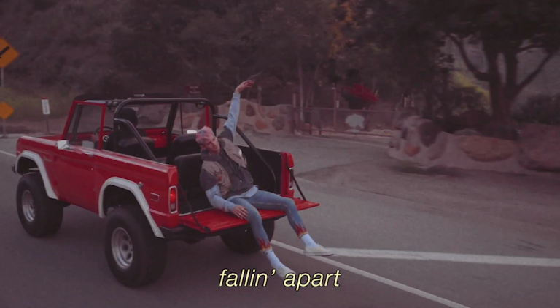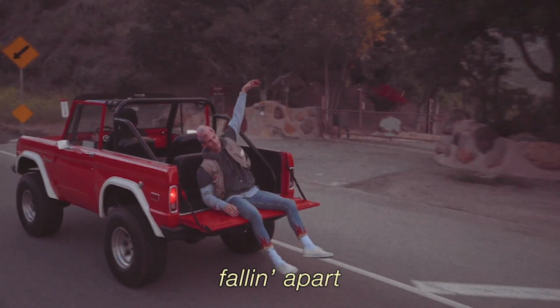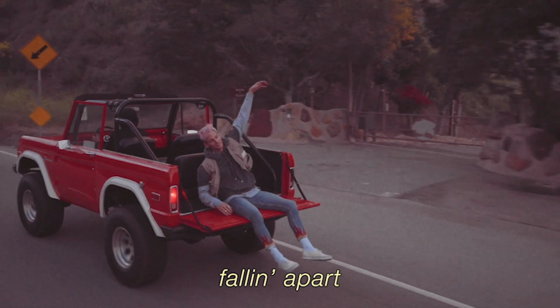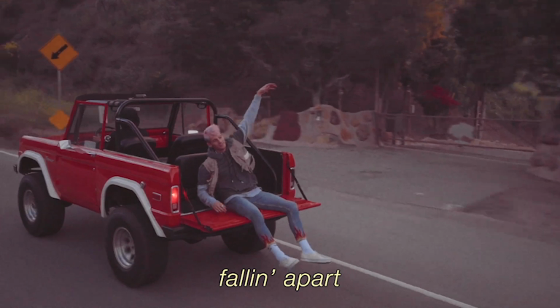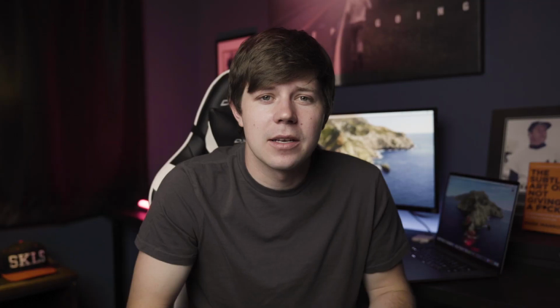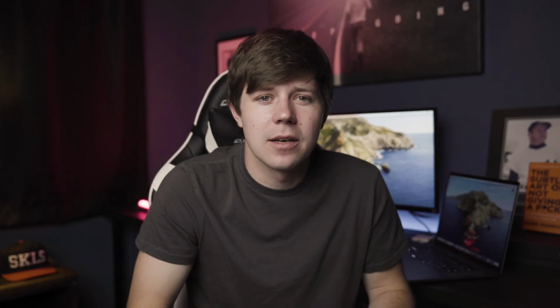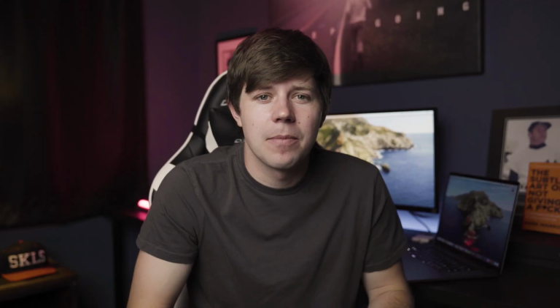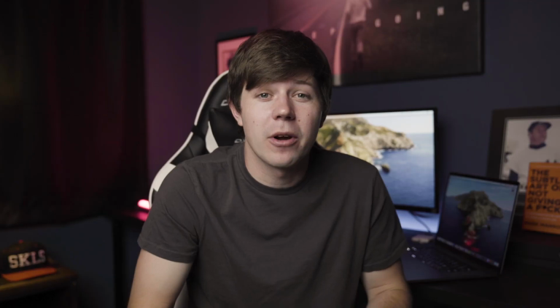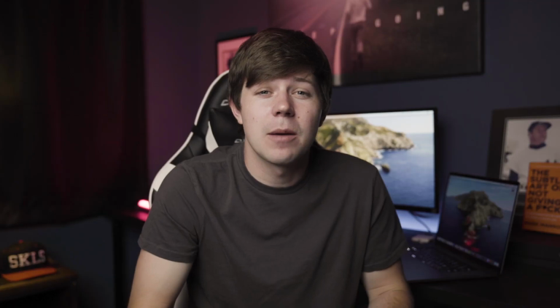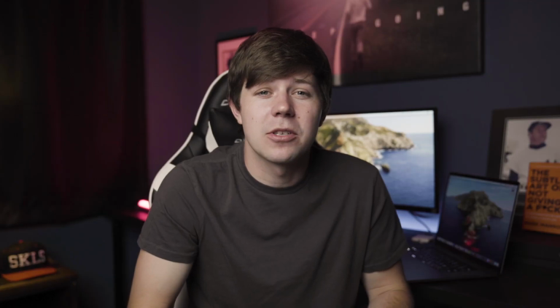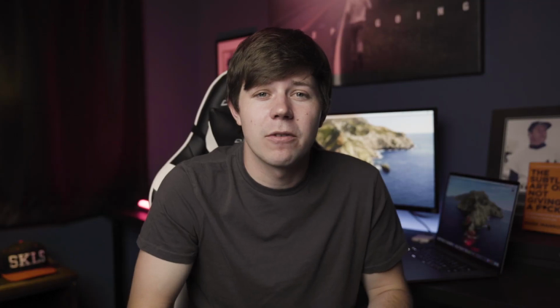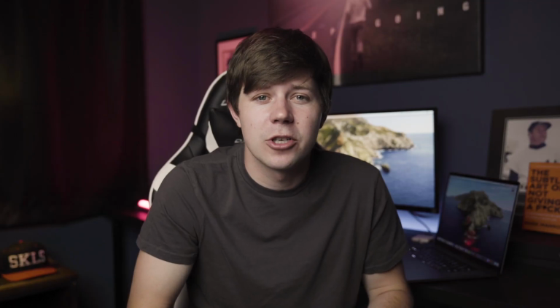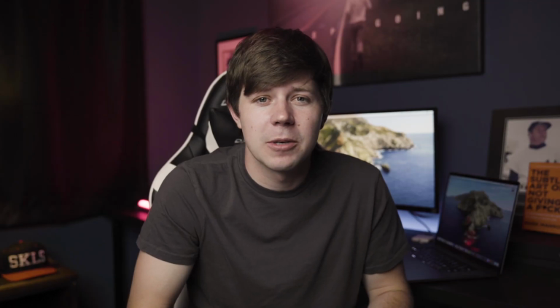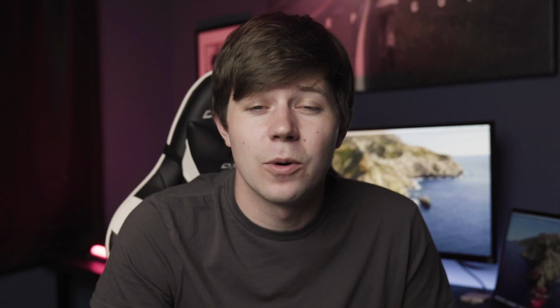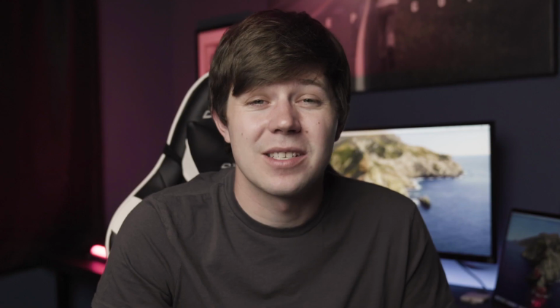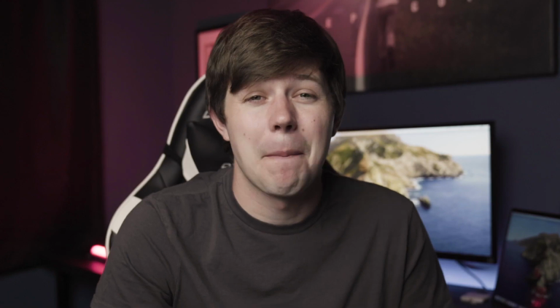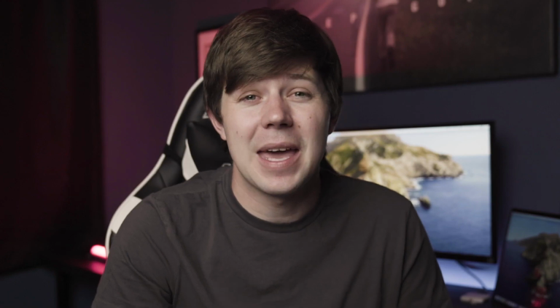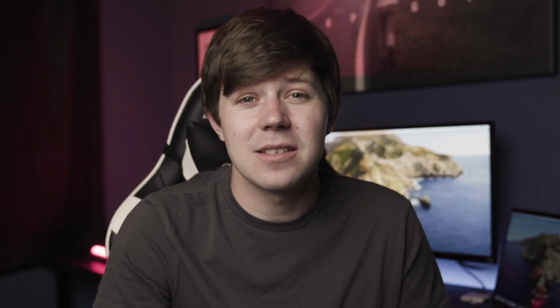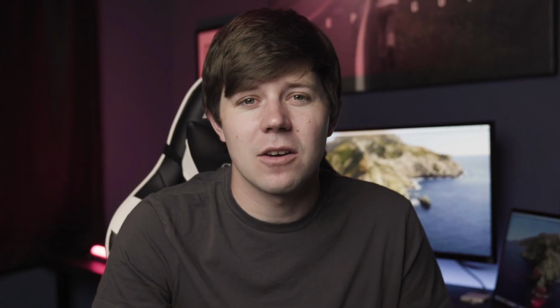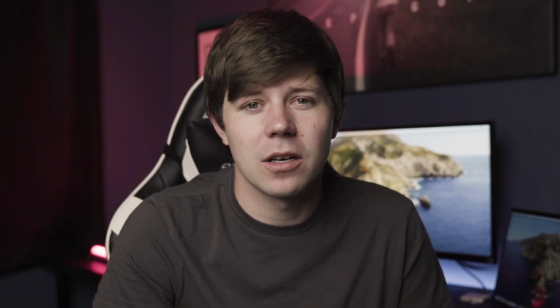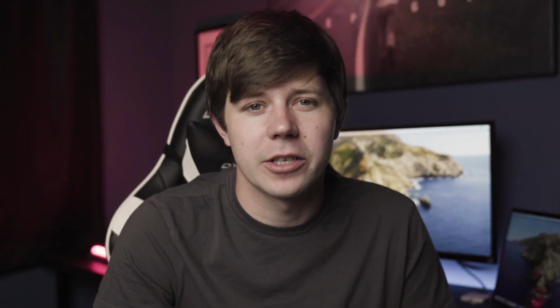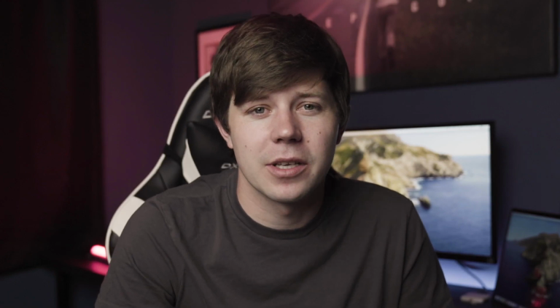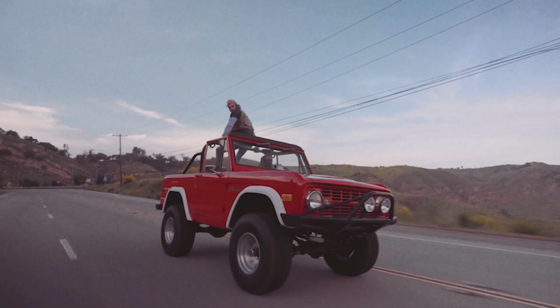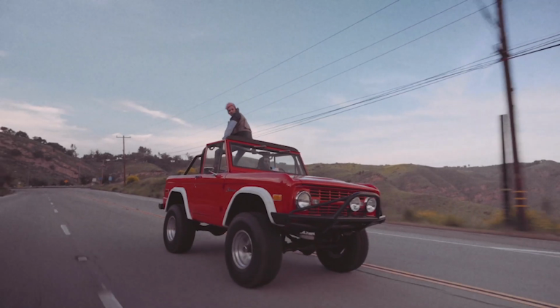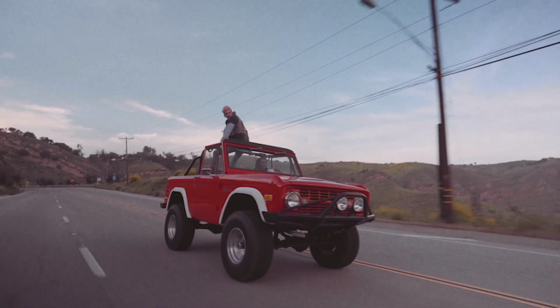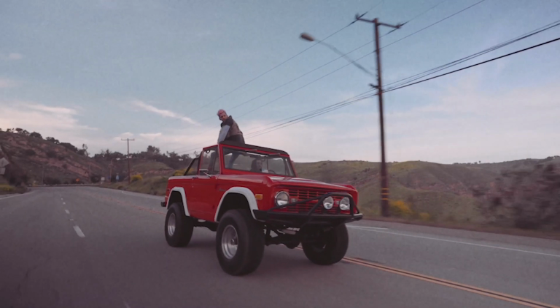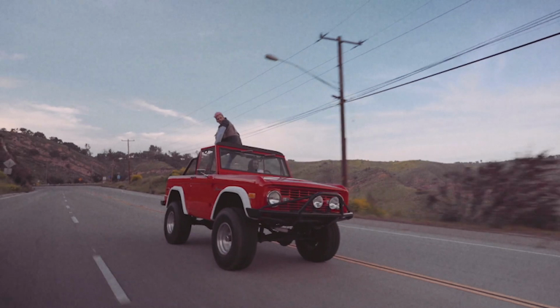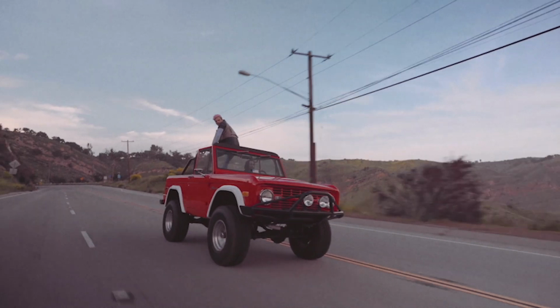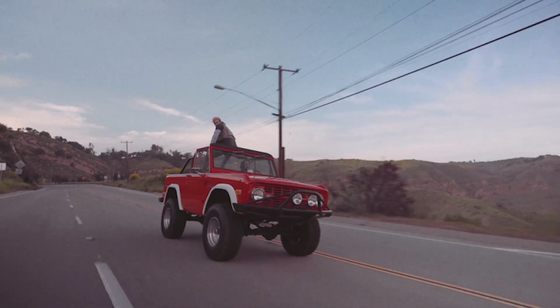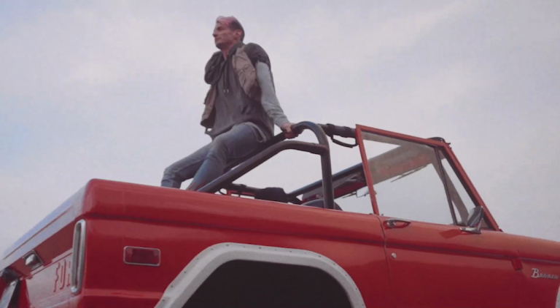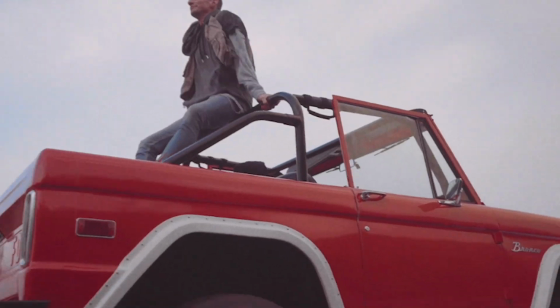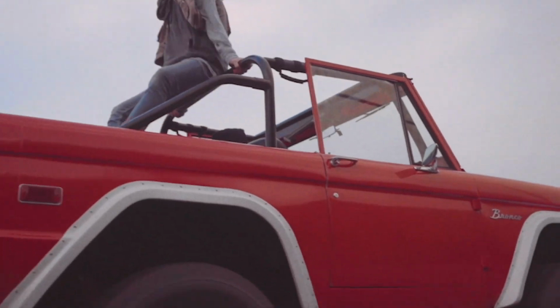After we finalized the idea, Mark hit up his good friend Jimmy, who has an amazing car collection and had the perfect red Bronco for the shoot.